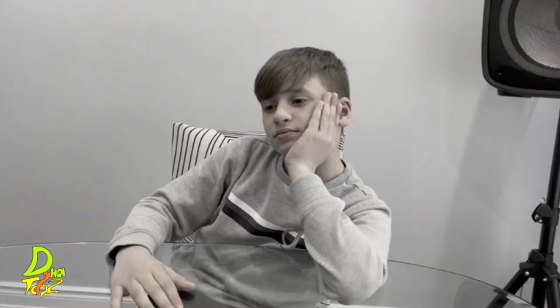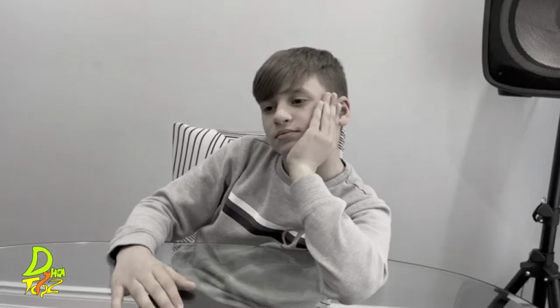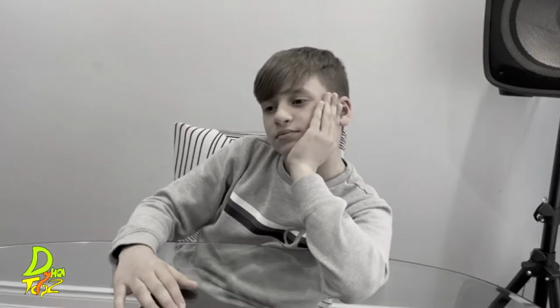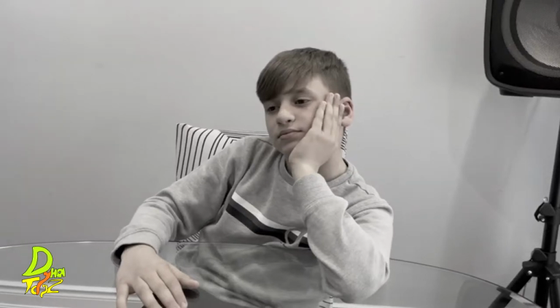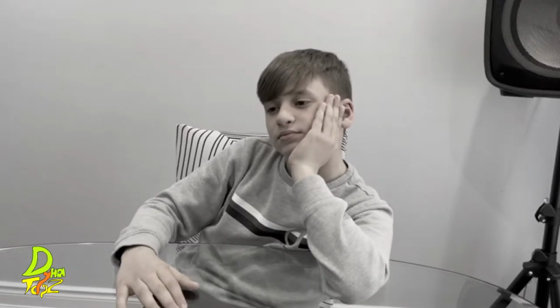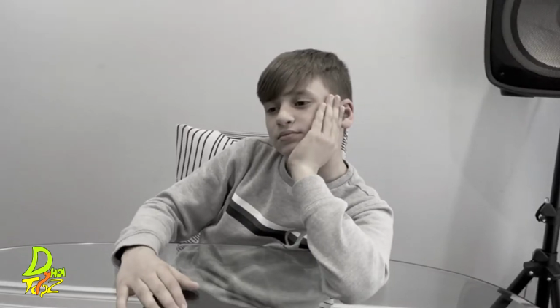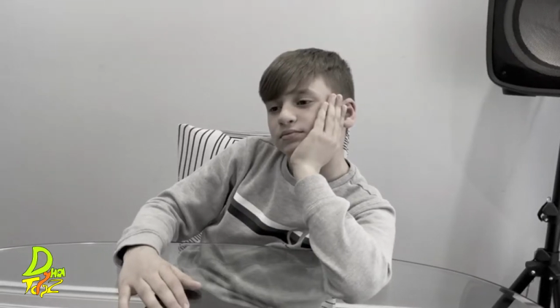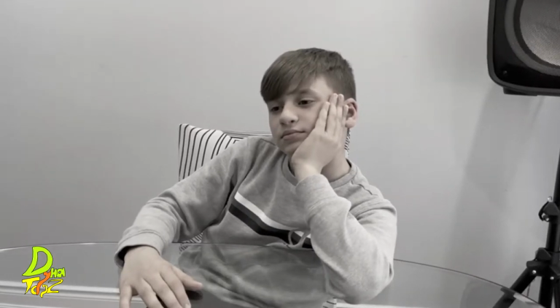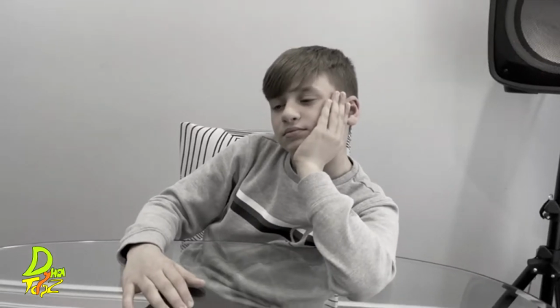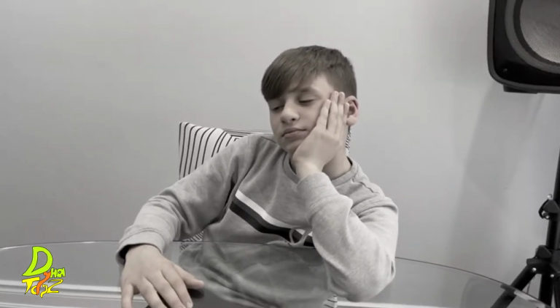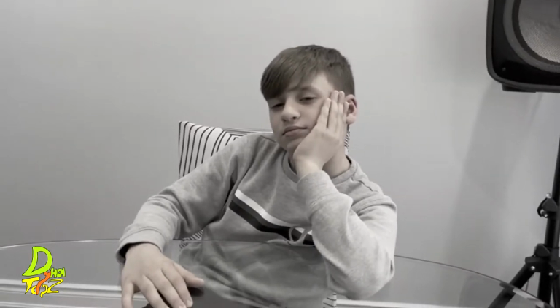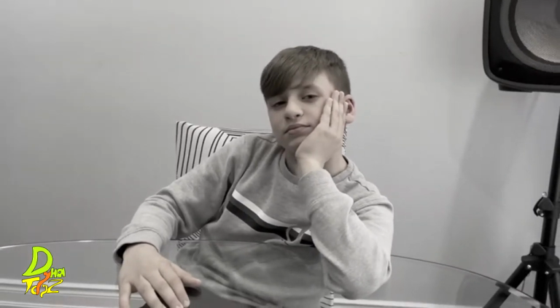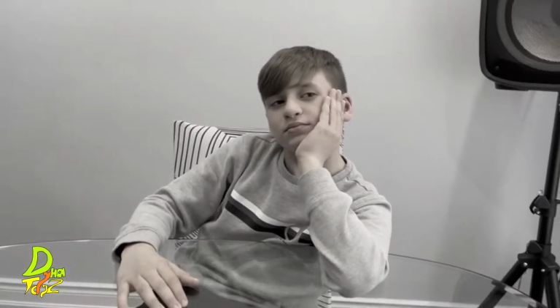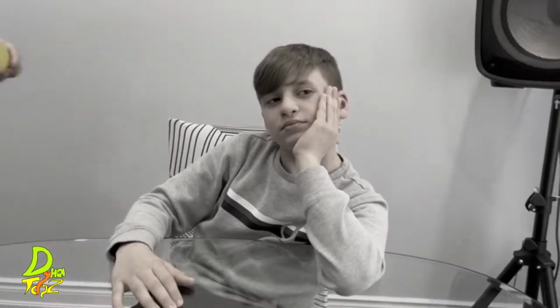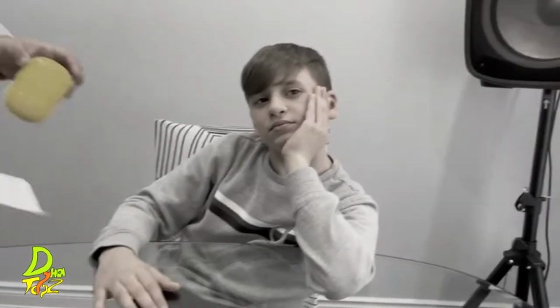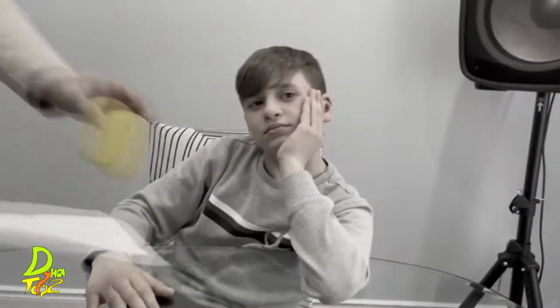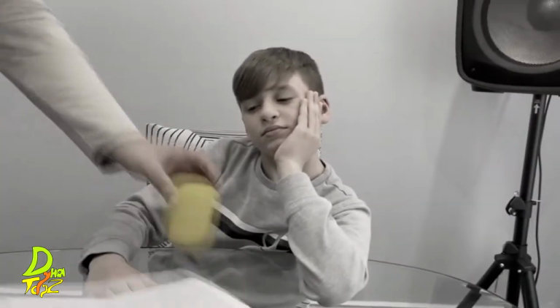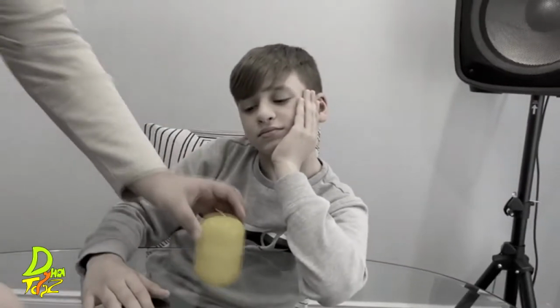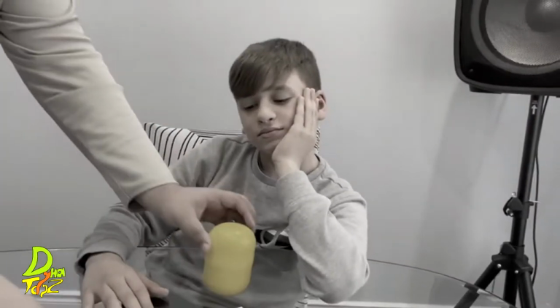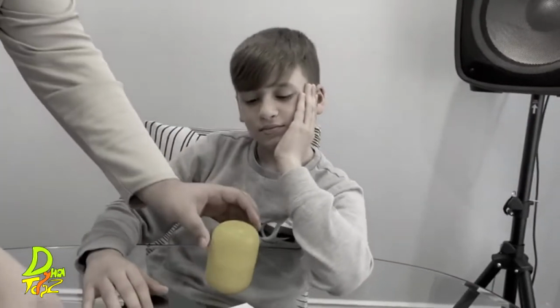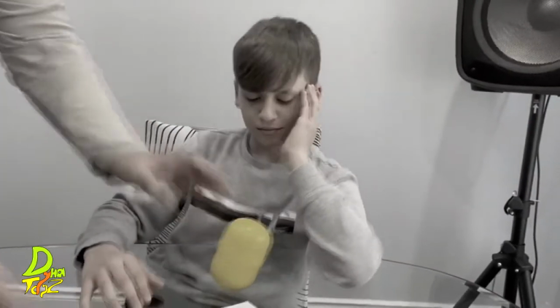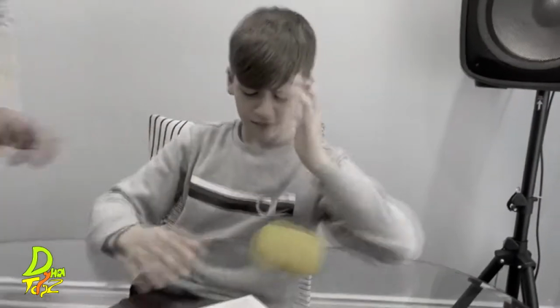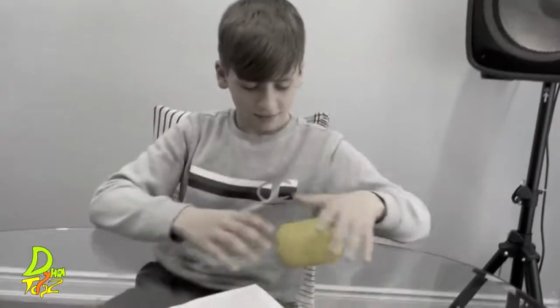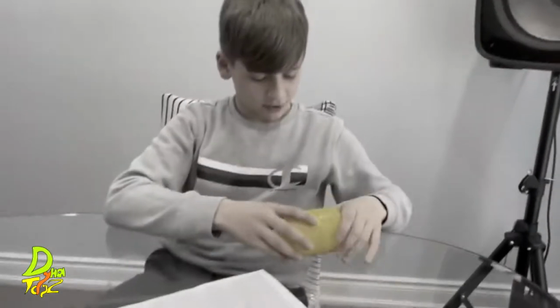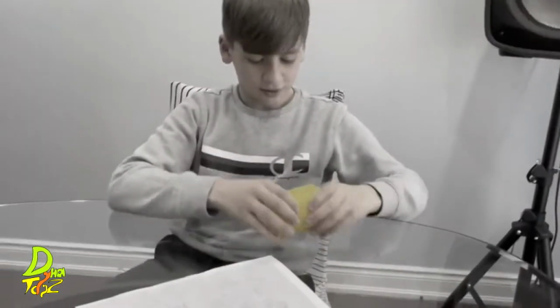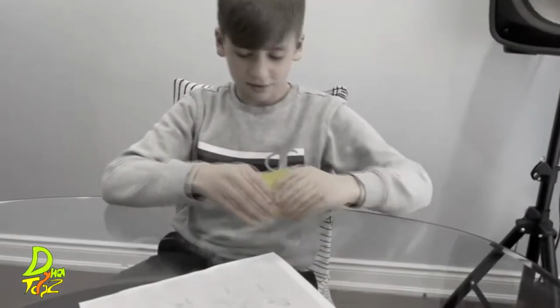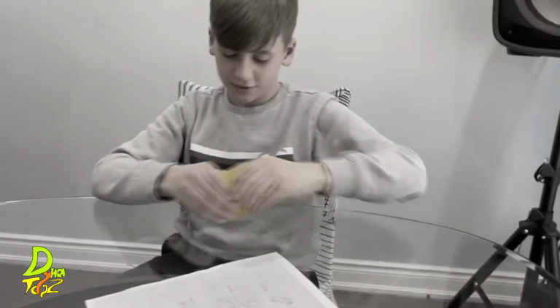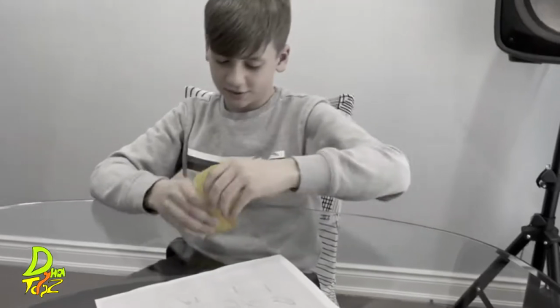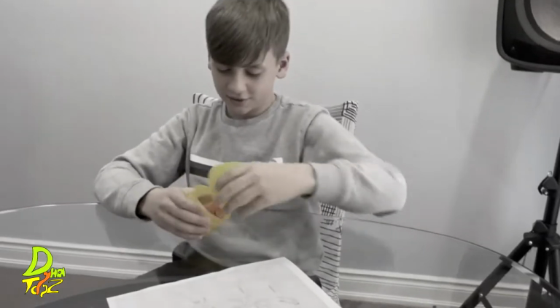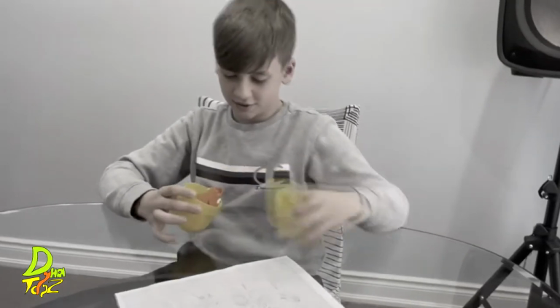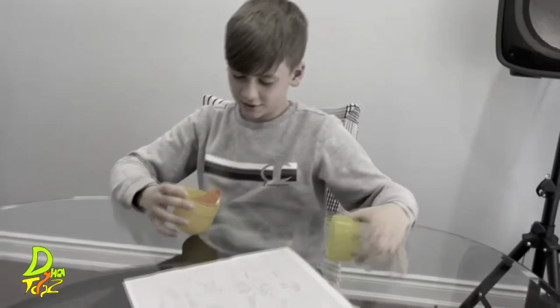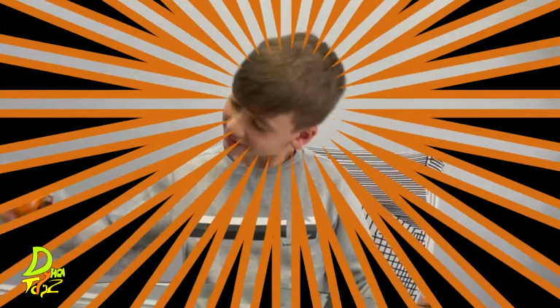Boring afternoon? Nothing else to do? Check this out! Whoa!